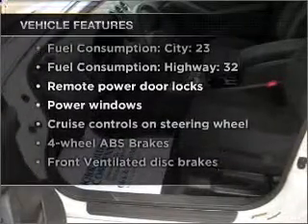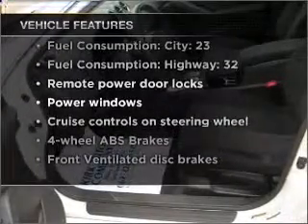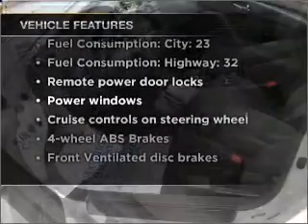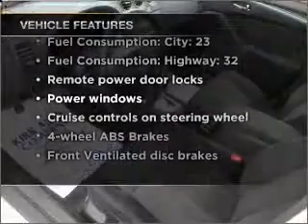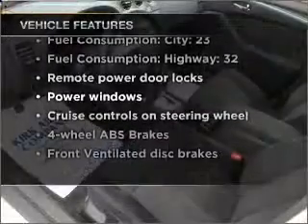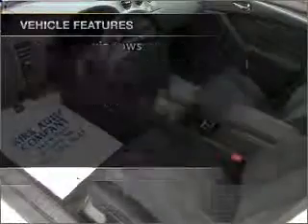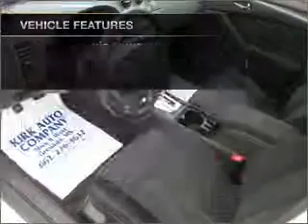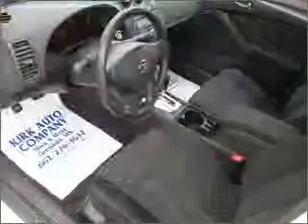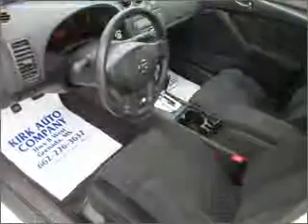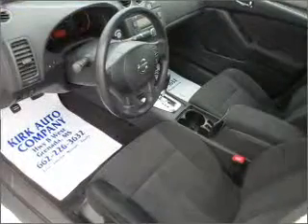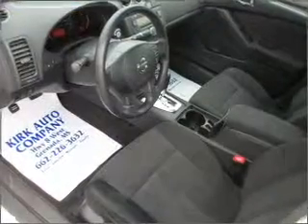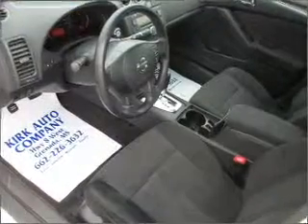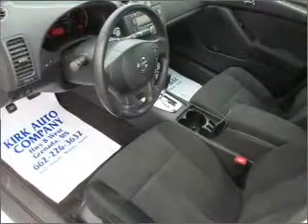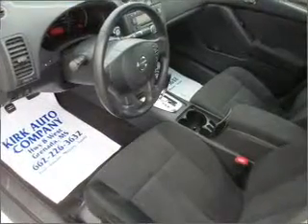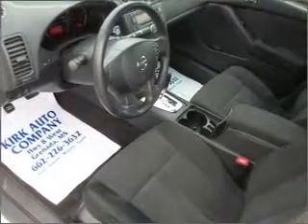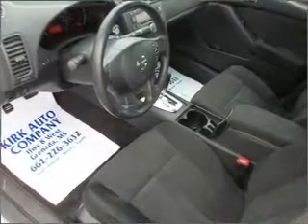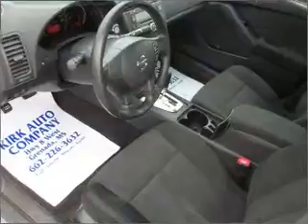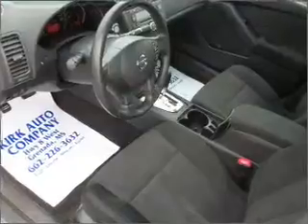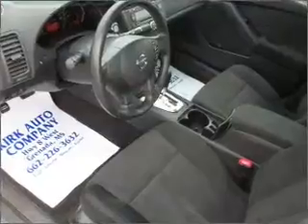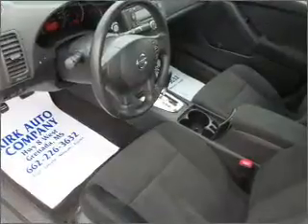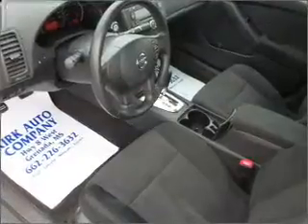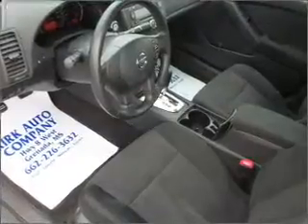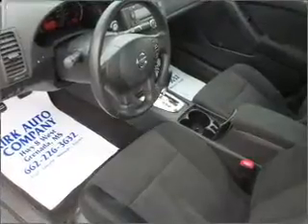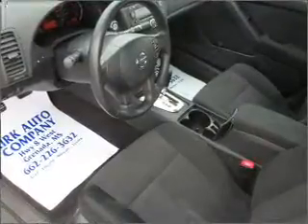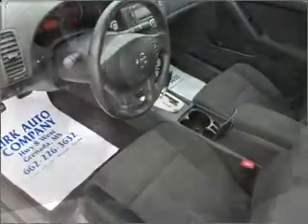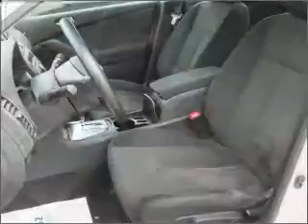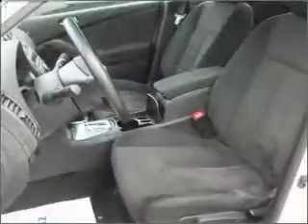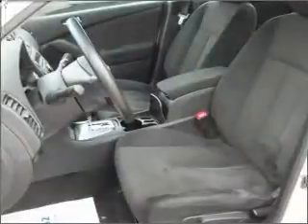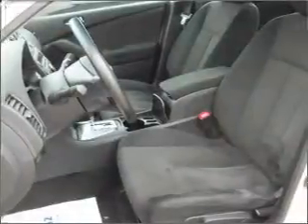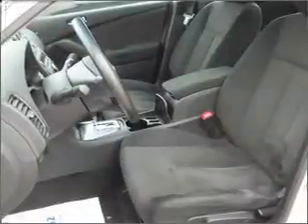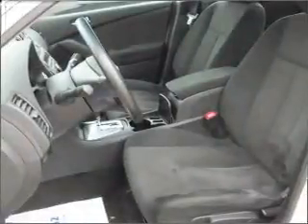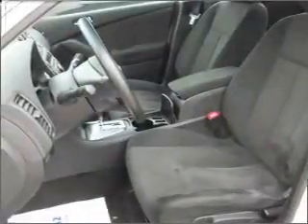Air conditioning, power door locks, power windows, power steering, cruise control, power mirrors, and an alarm system.